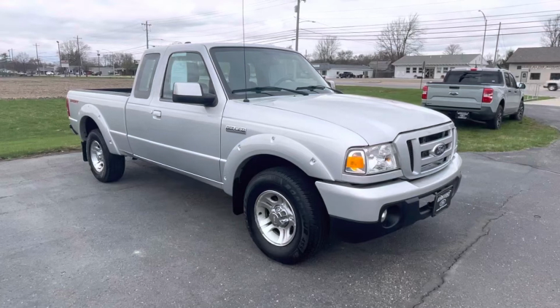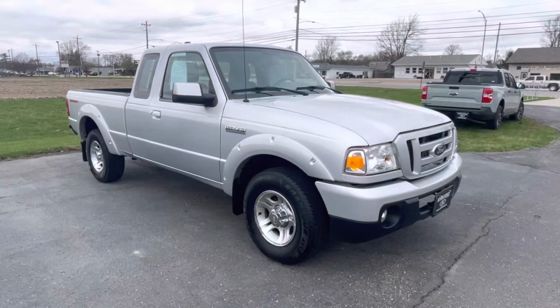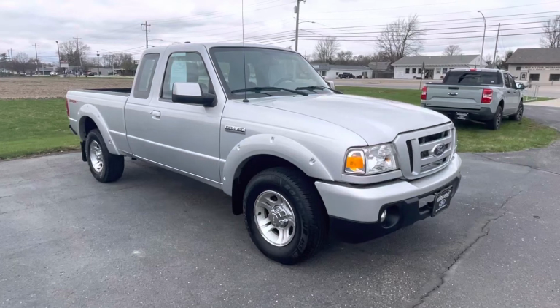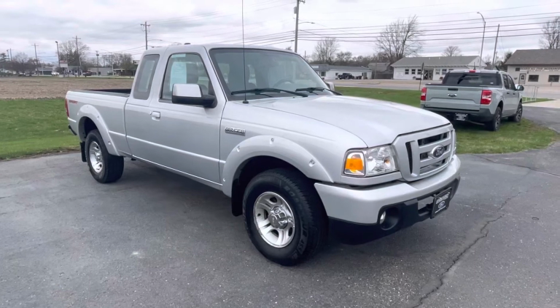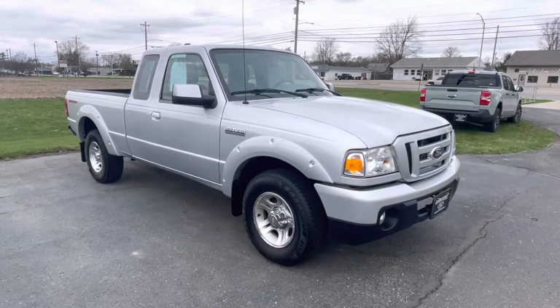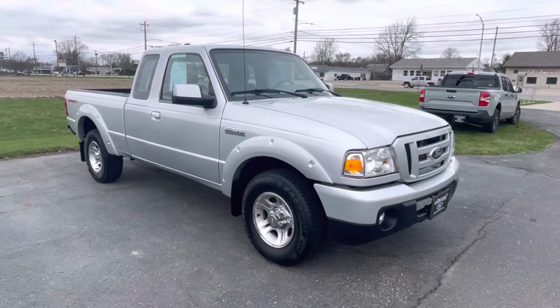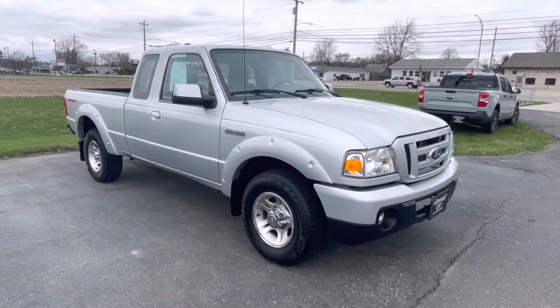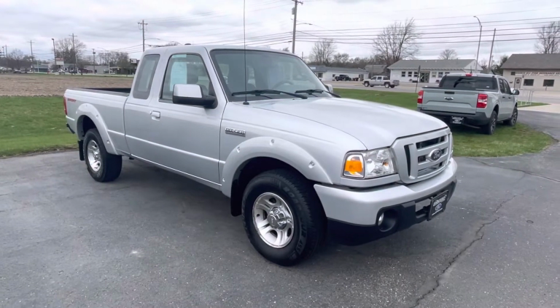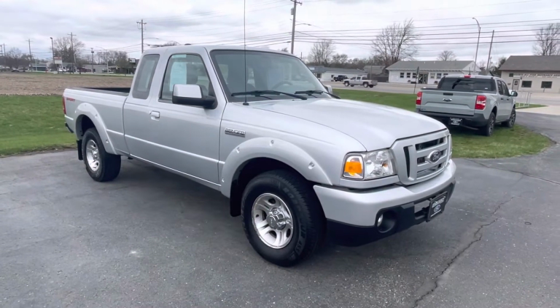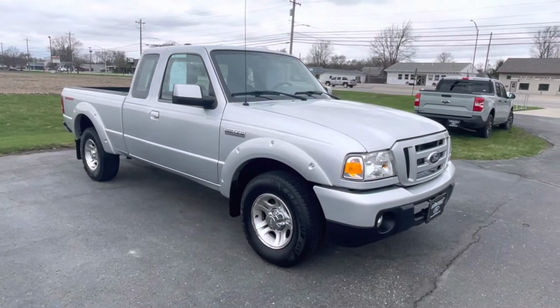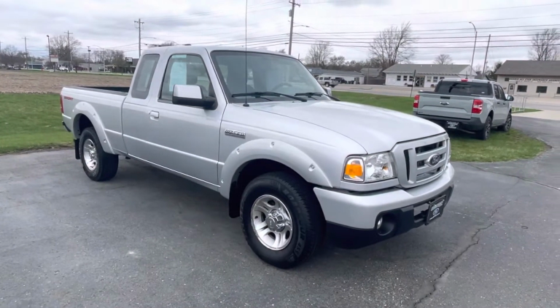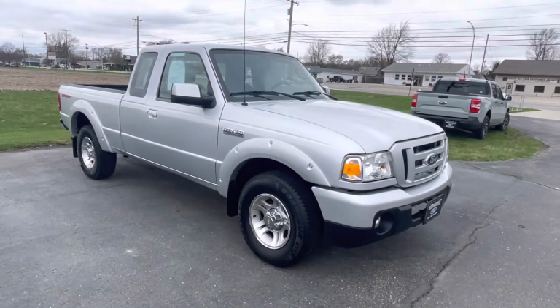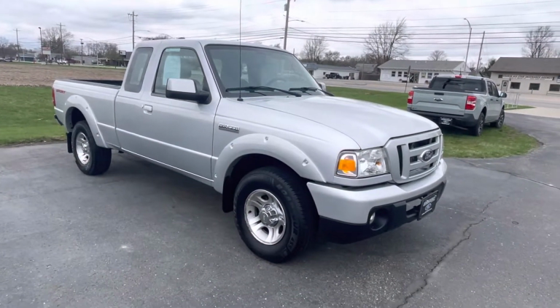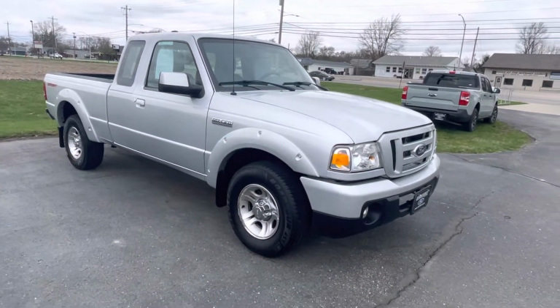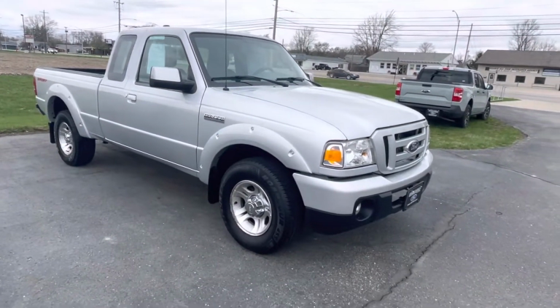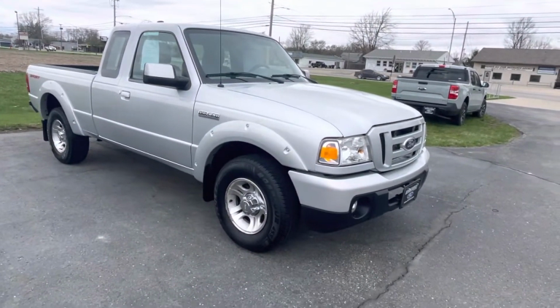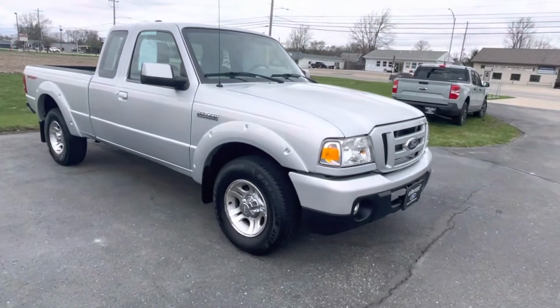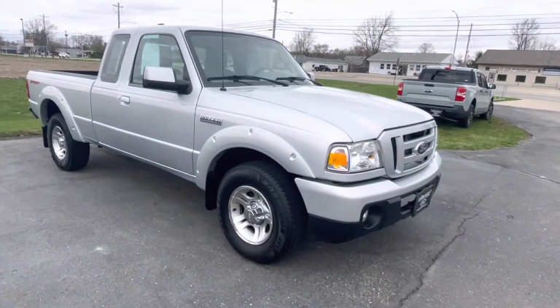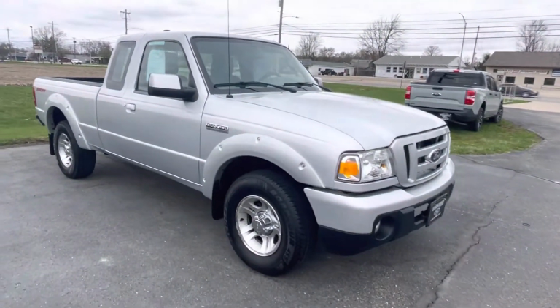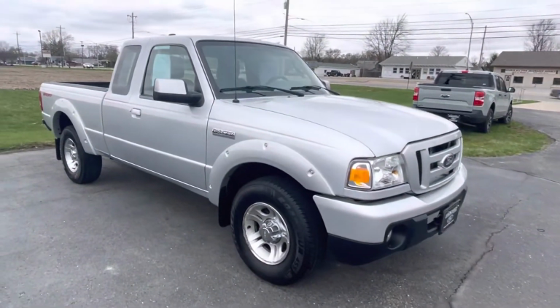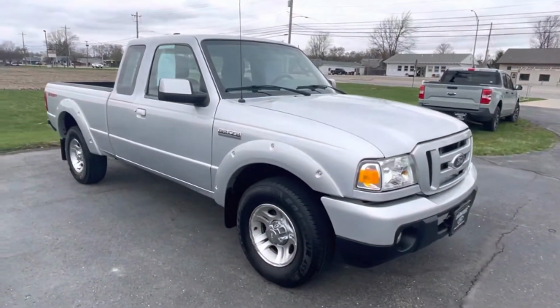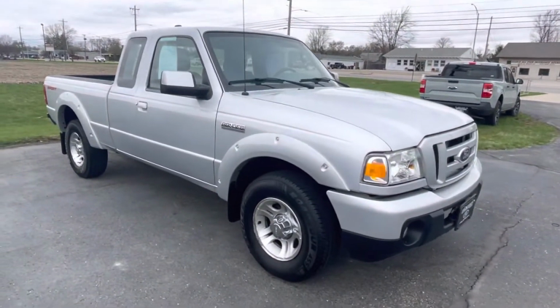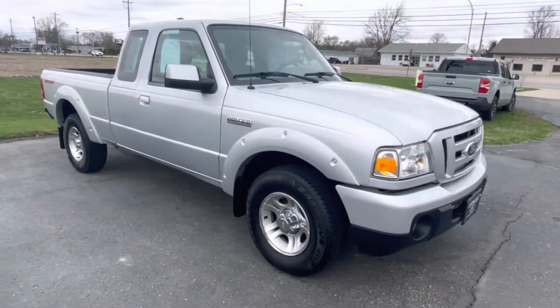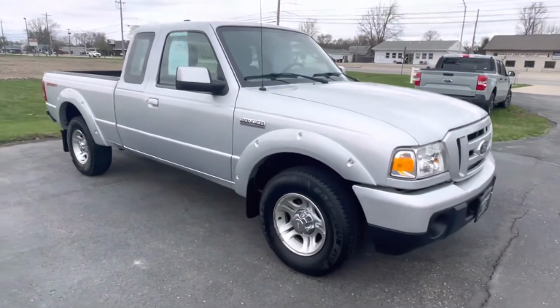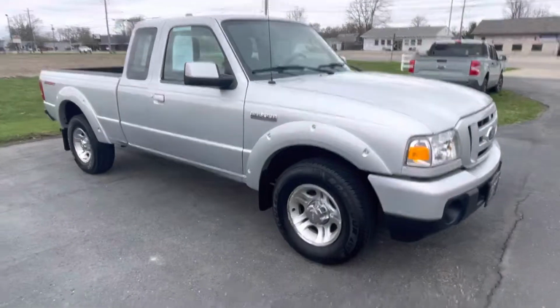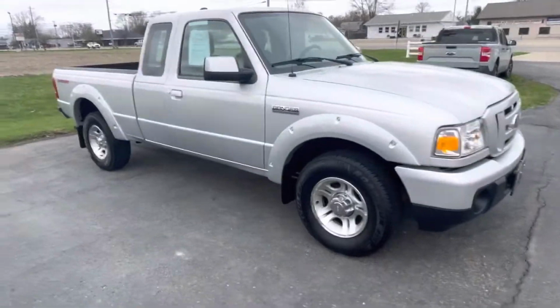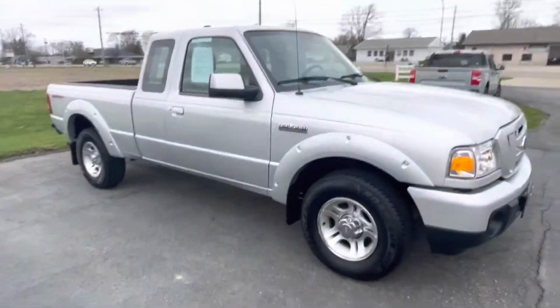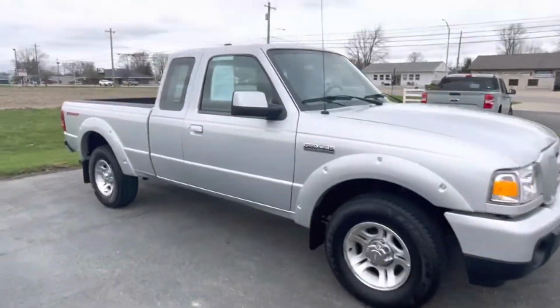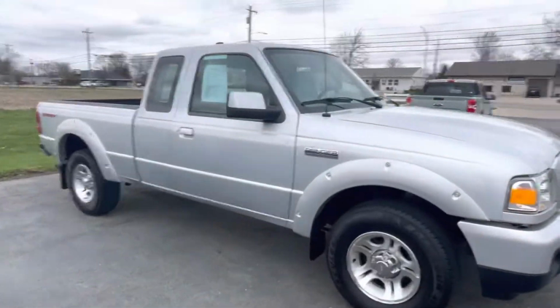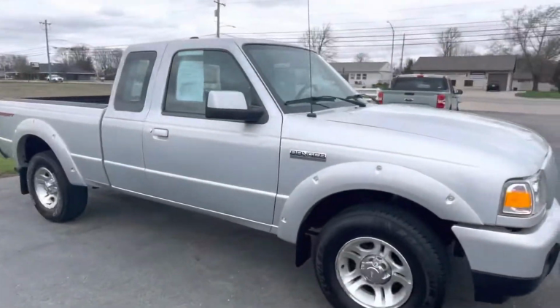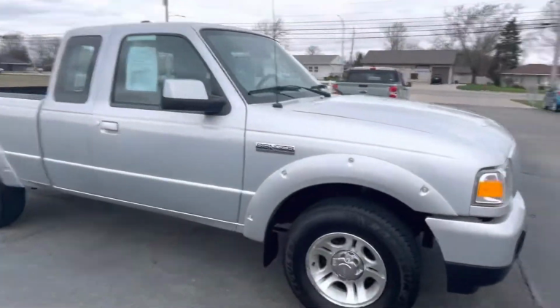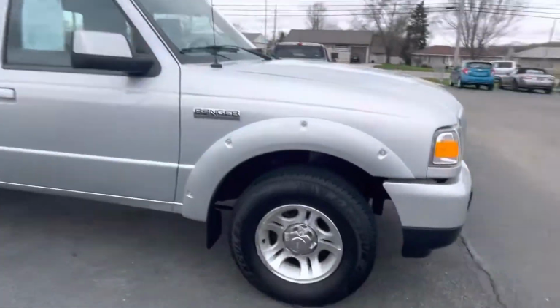Good morning there. Tanner here with Darryl Shirky Ford, presenting our 2011 Ford Ranger. Just gonna do a quick walk around of it.